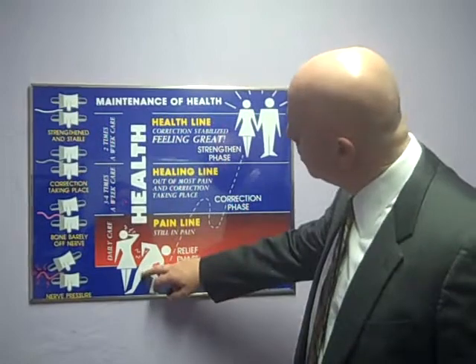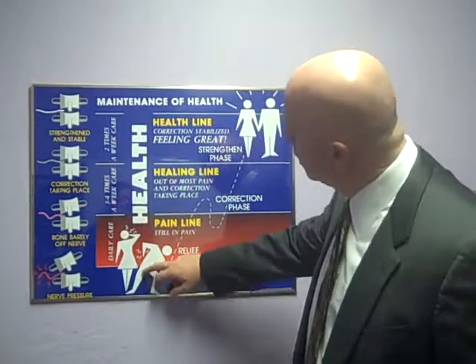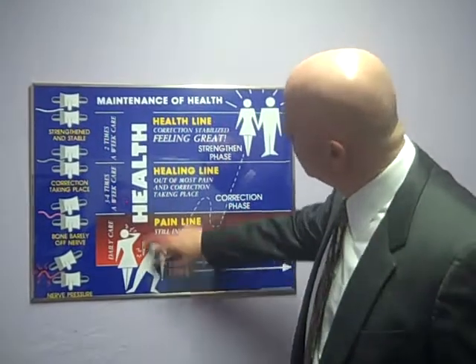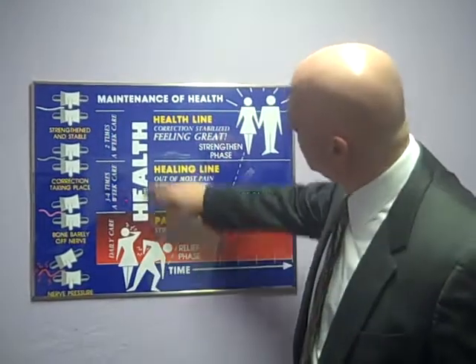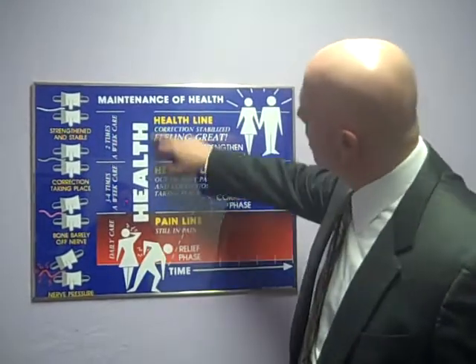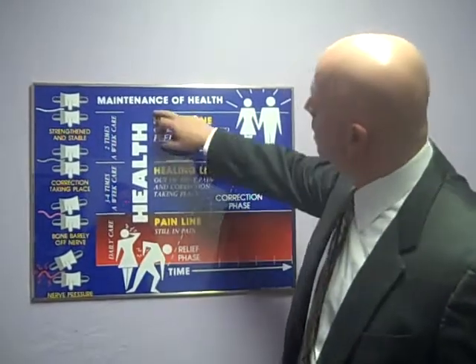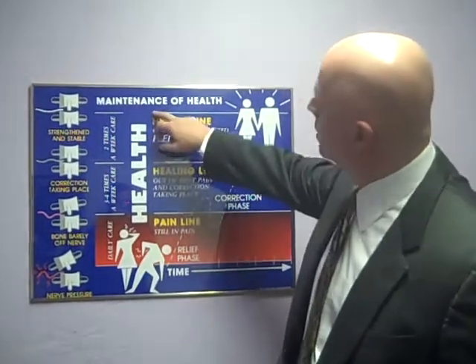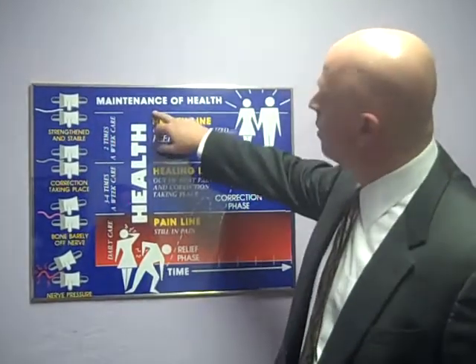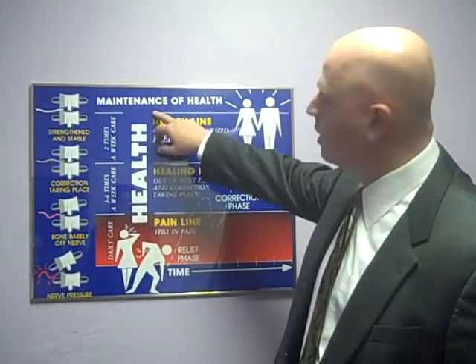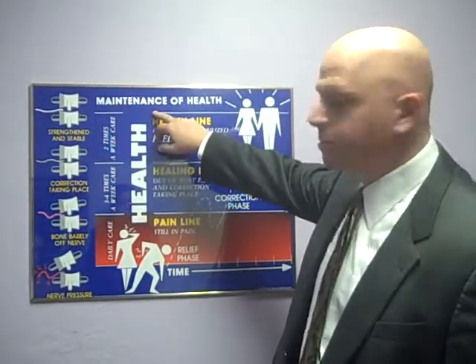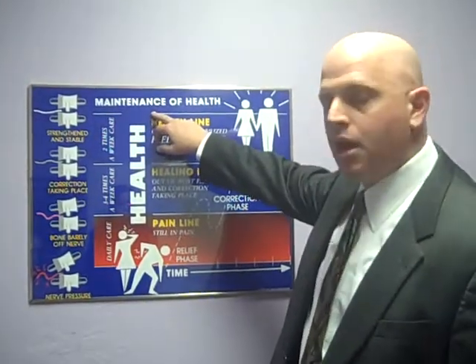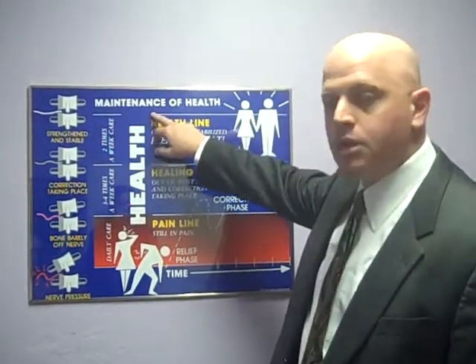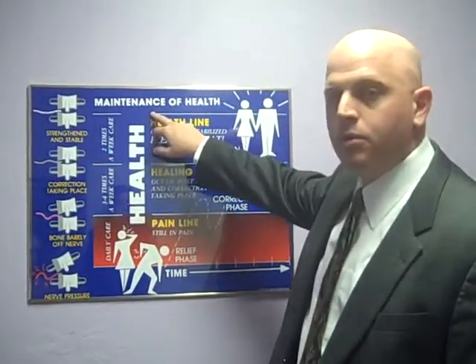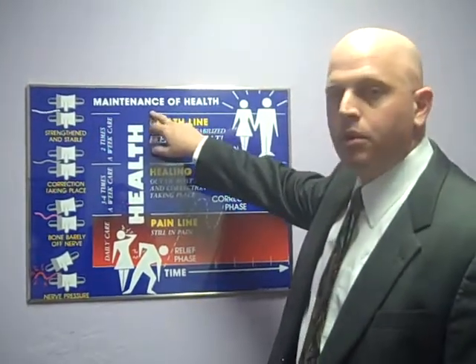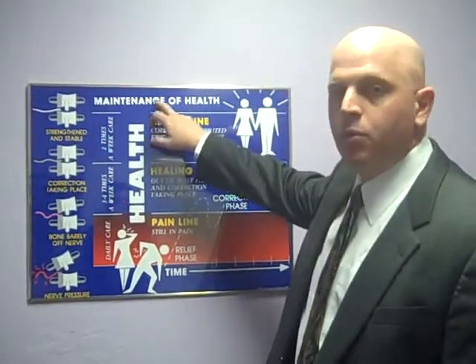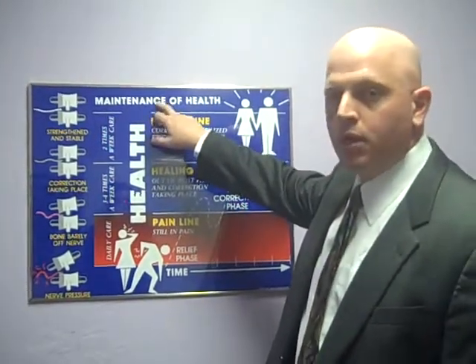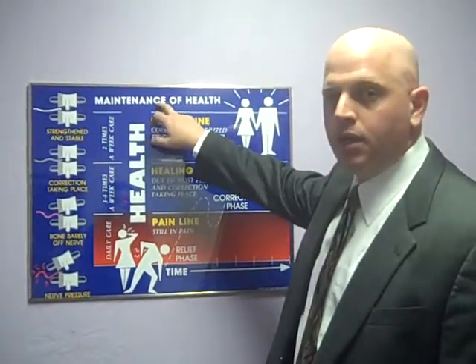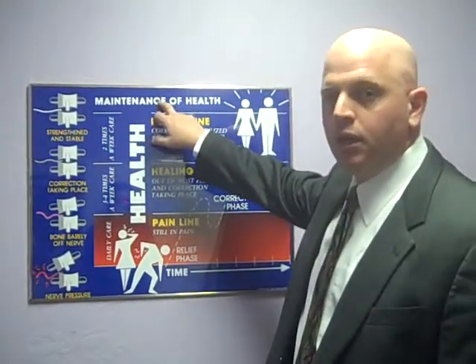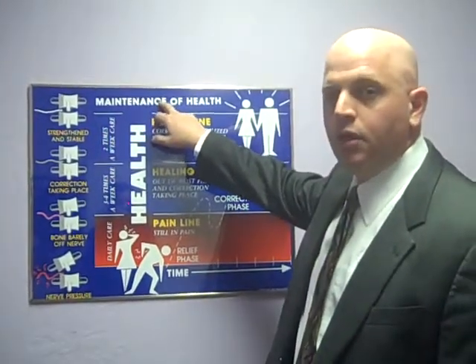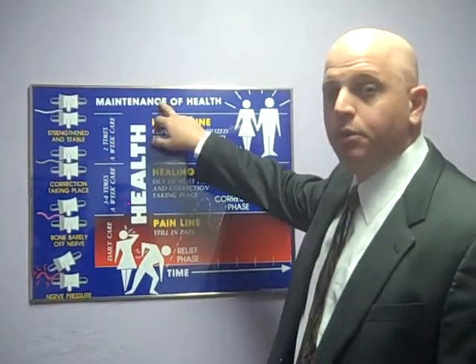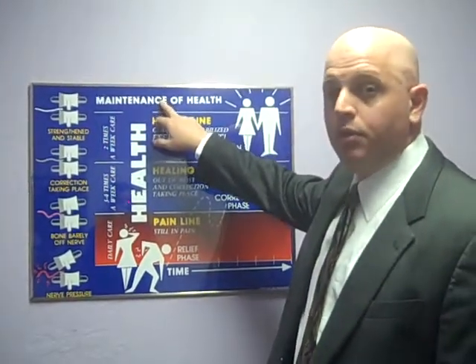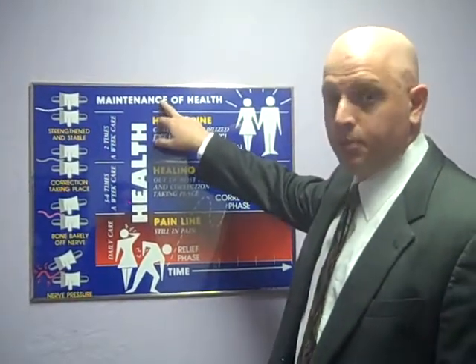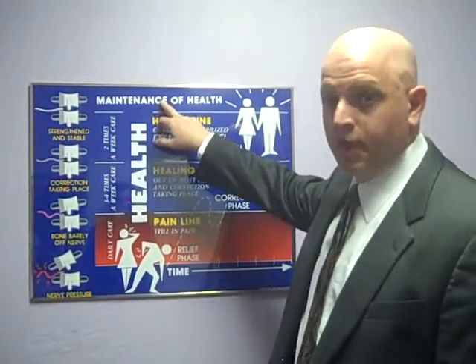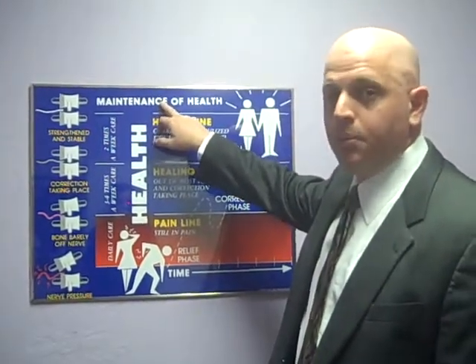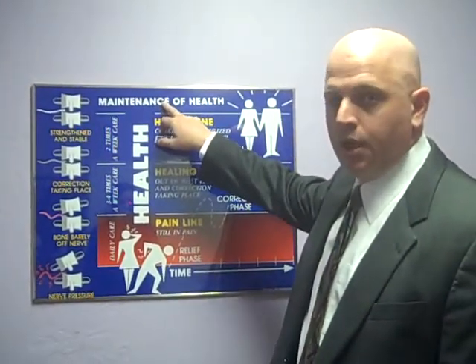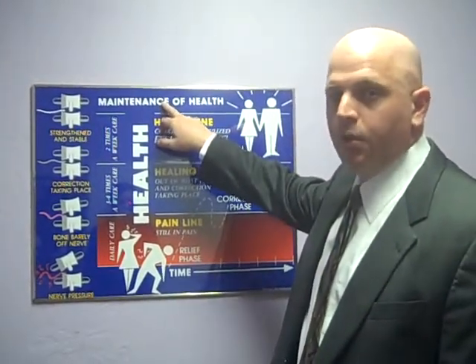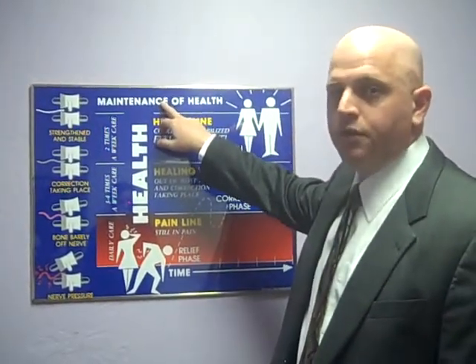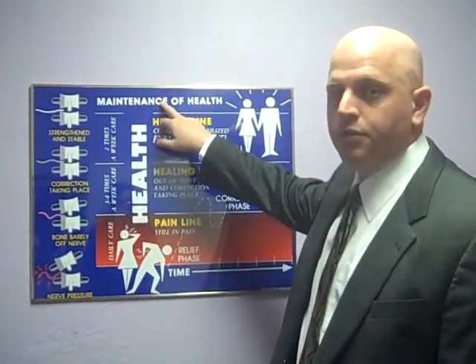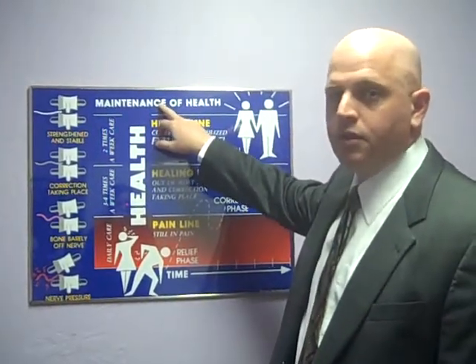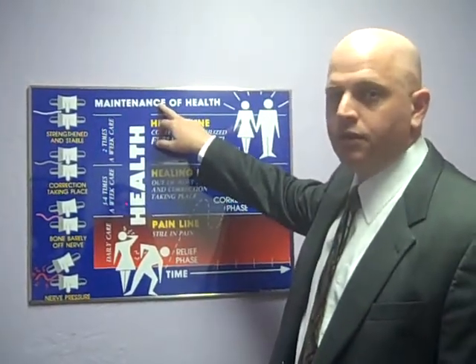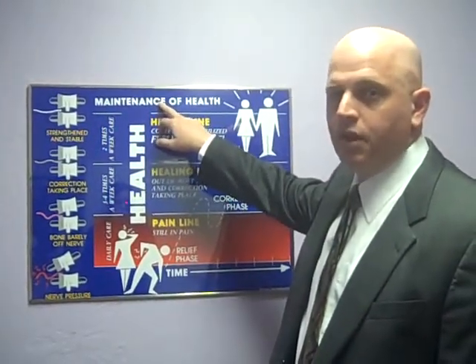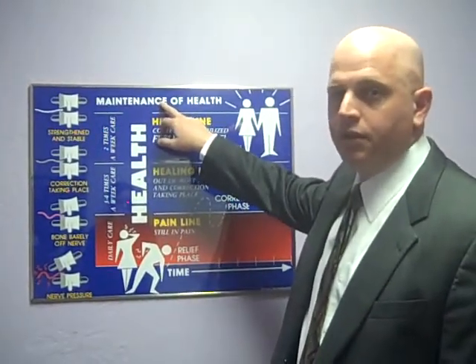Ultimately, when we make you as healthy as possible, we'd like to give you a program to keep it that way for the rest of your life.